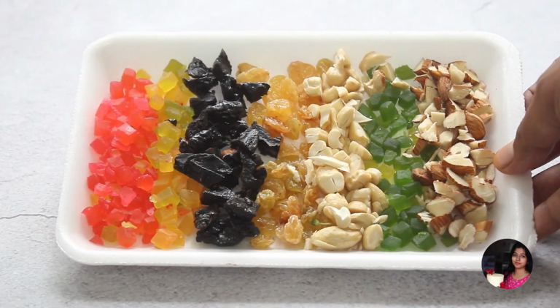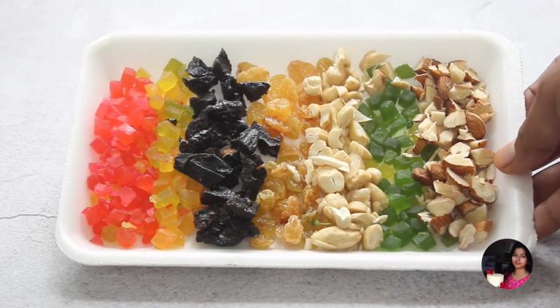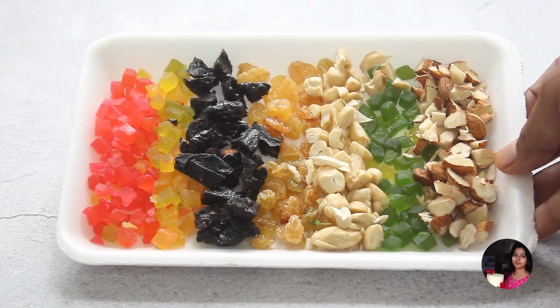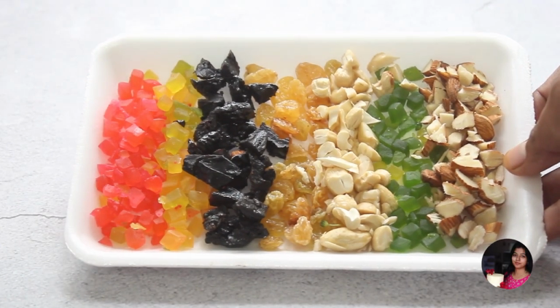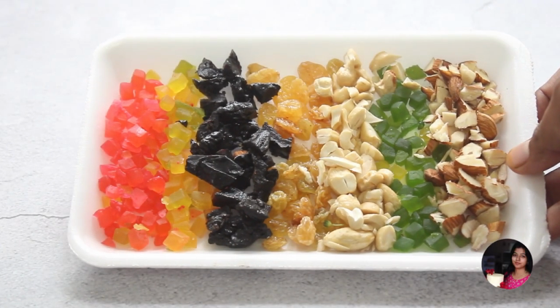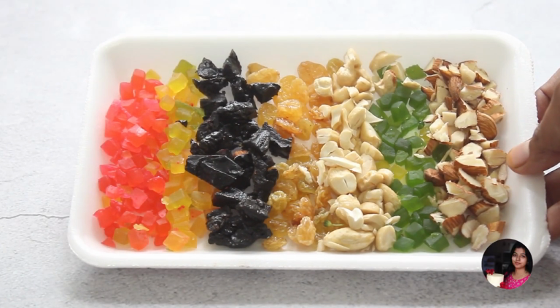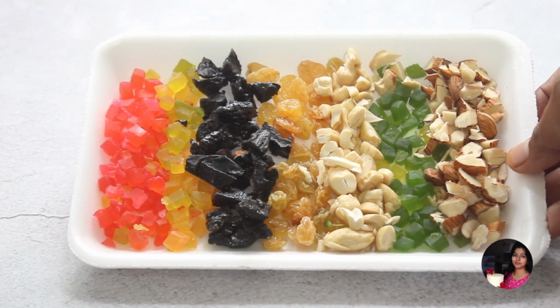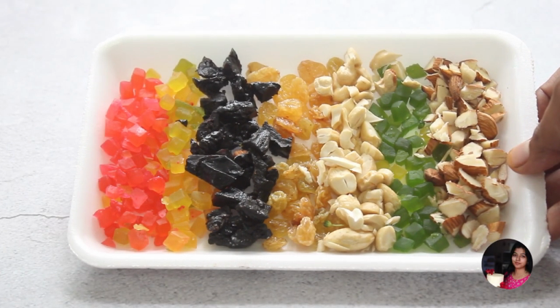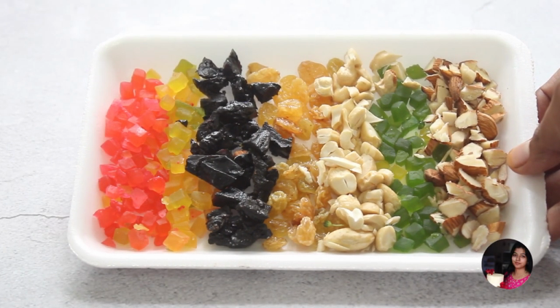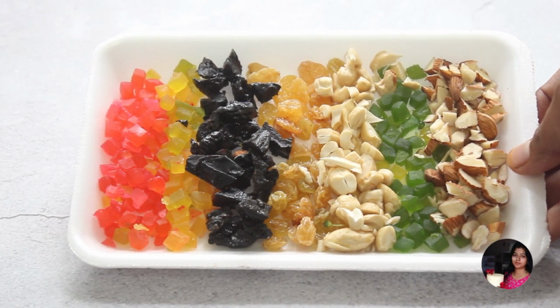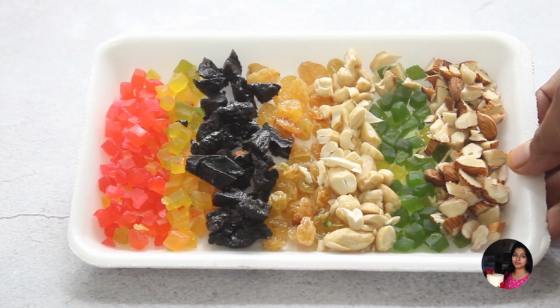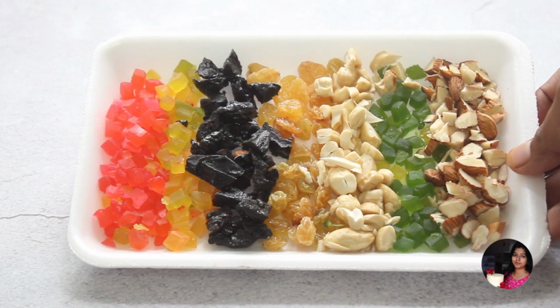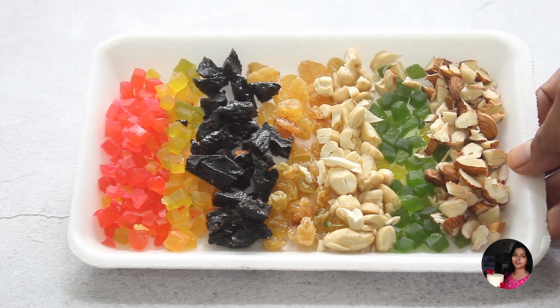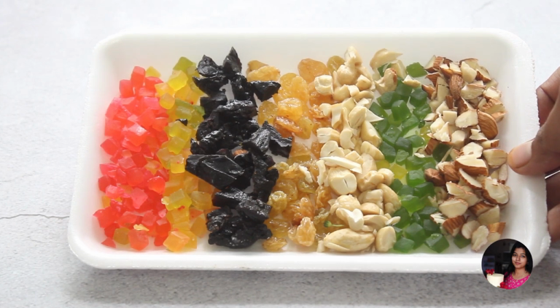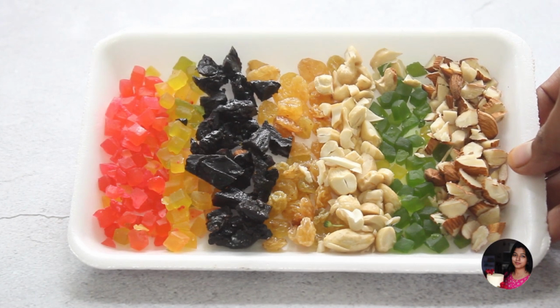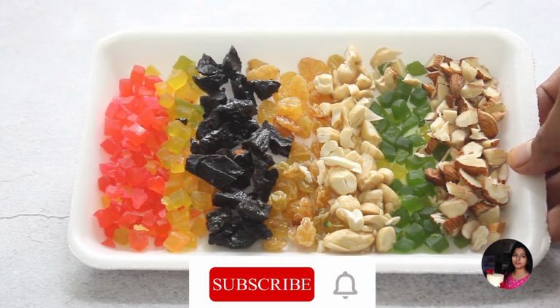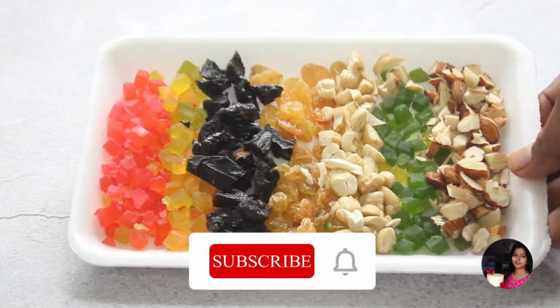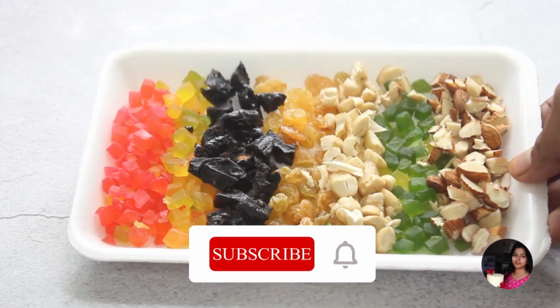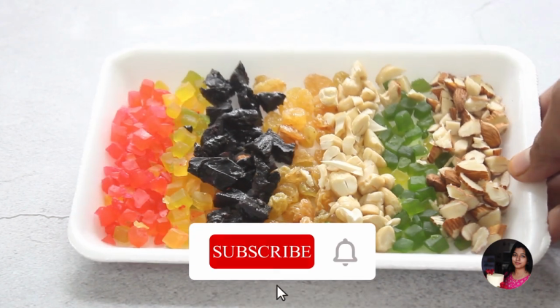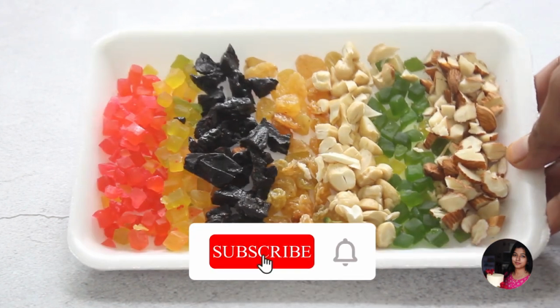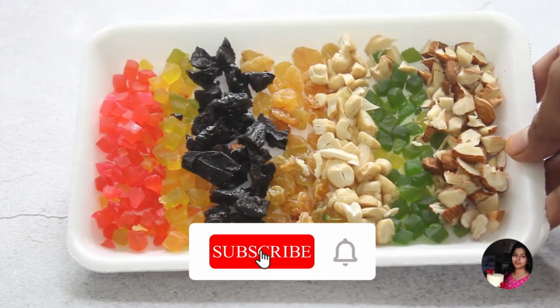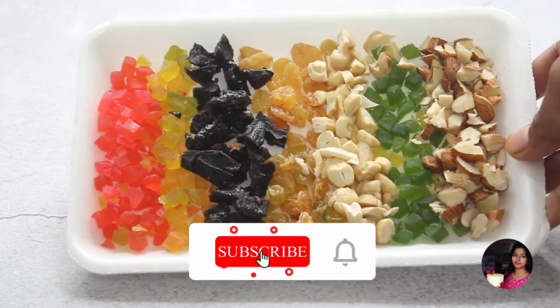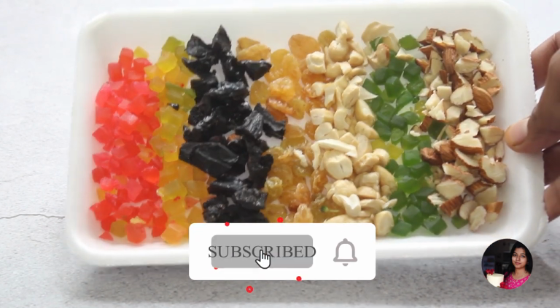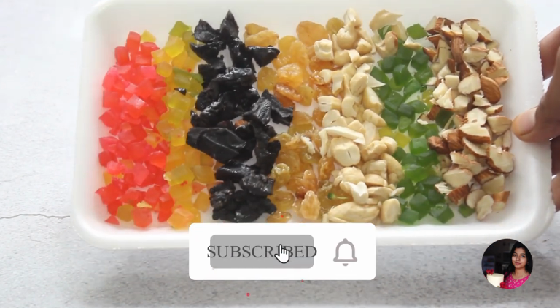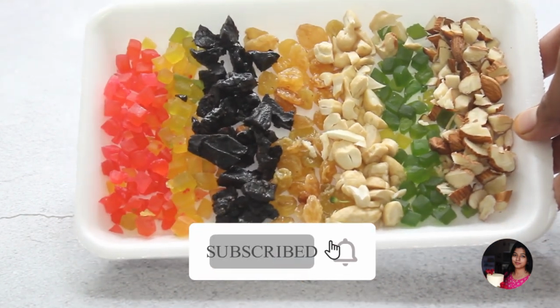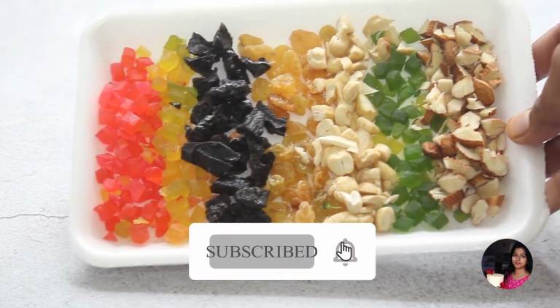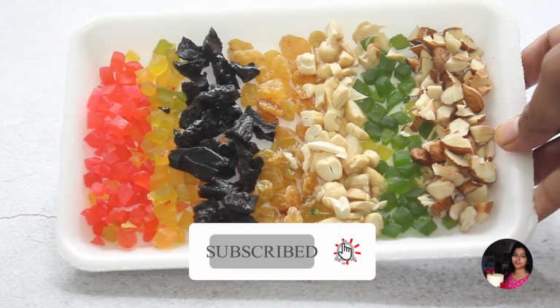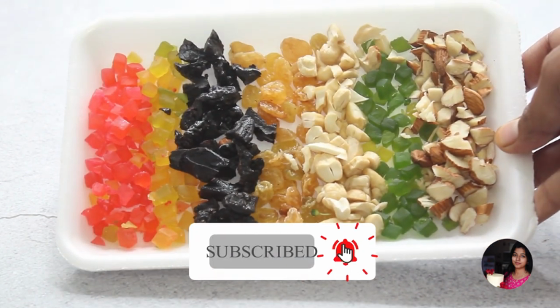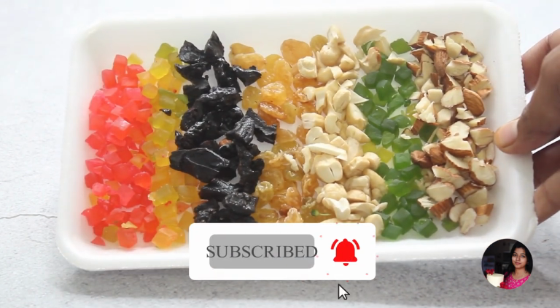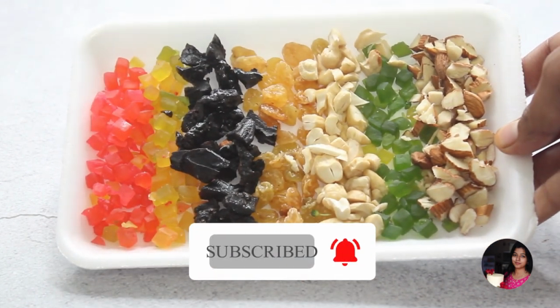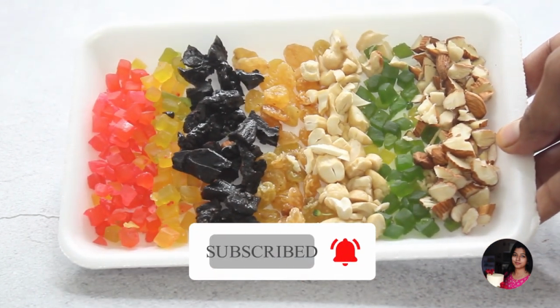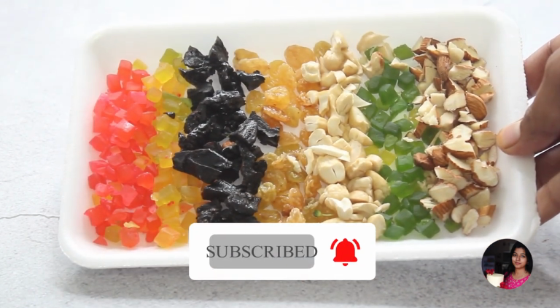This plum cake uses dried cherry, apricots, kismiss, plum, kiwi, almonds, and cashews. You can use various nuts and dried fruits of your choice.